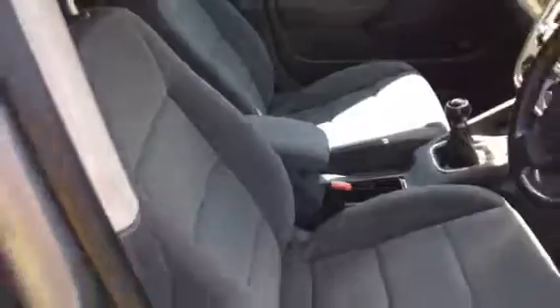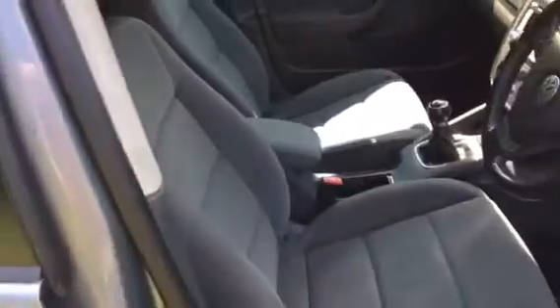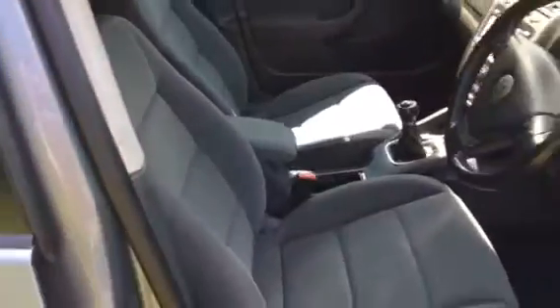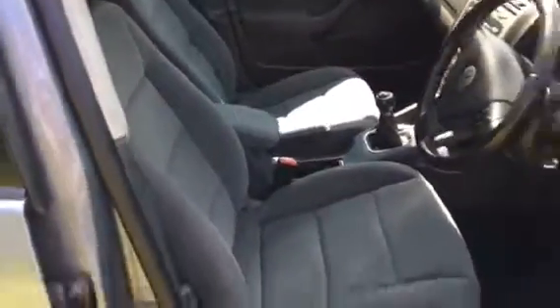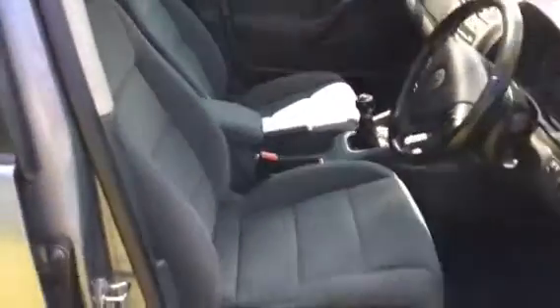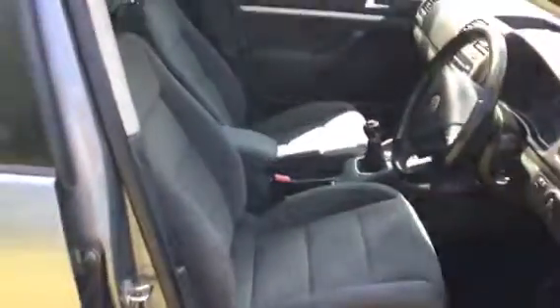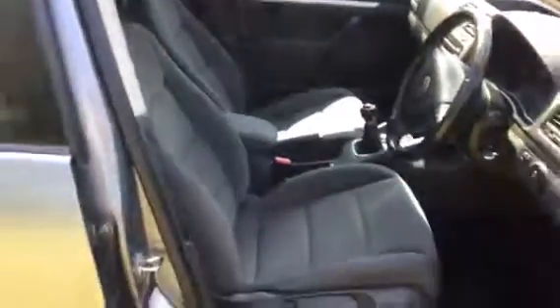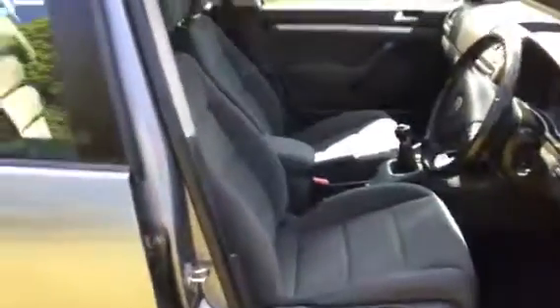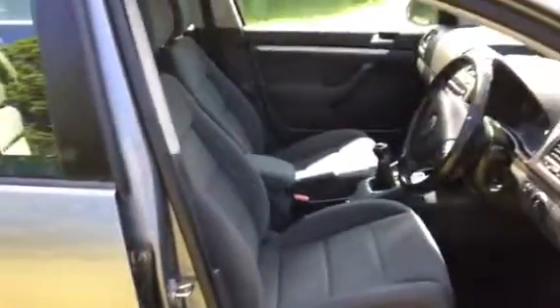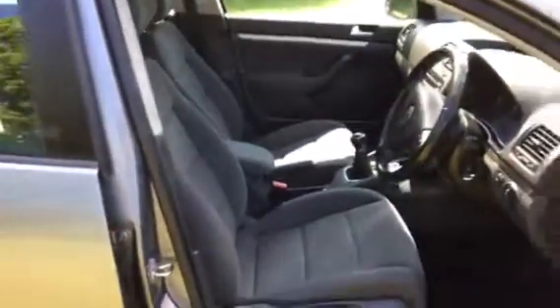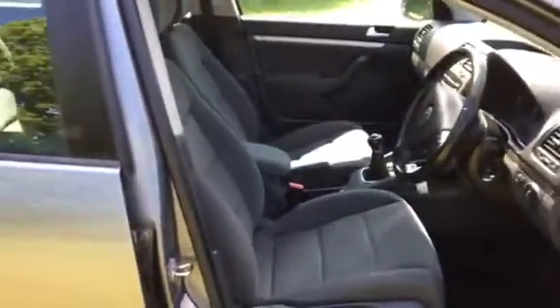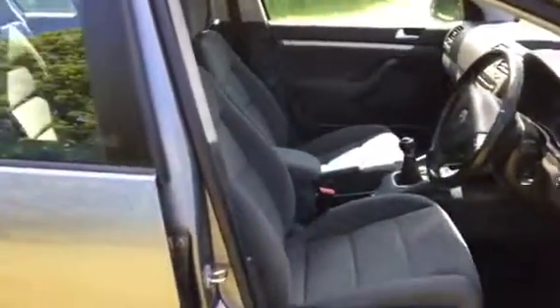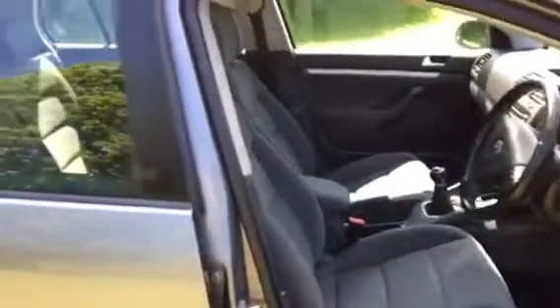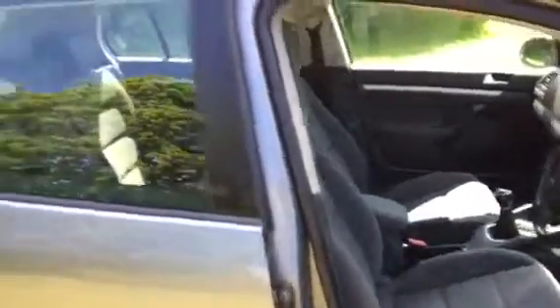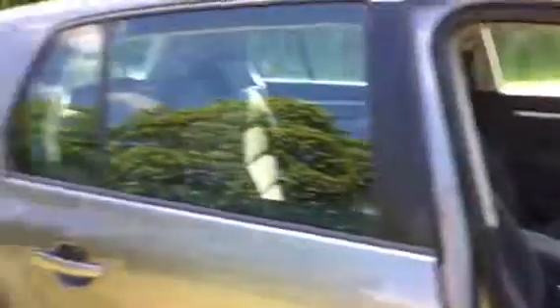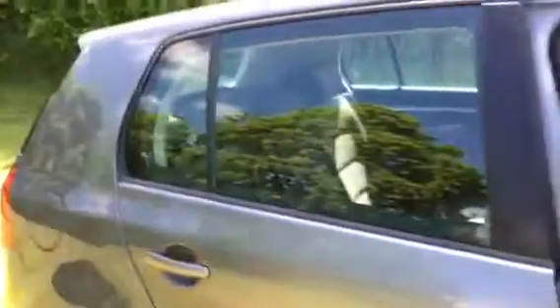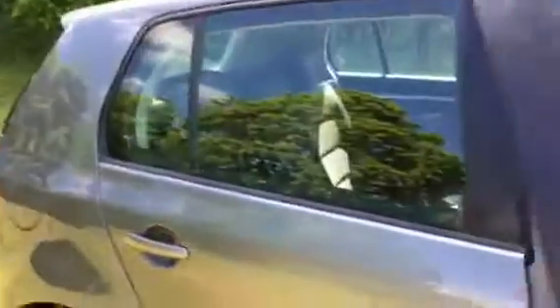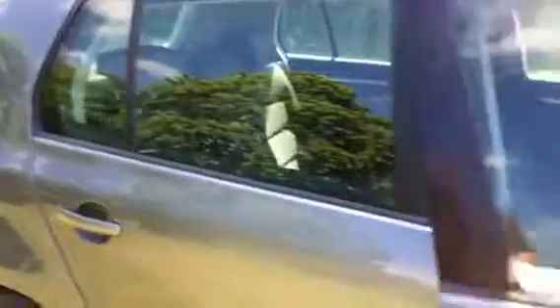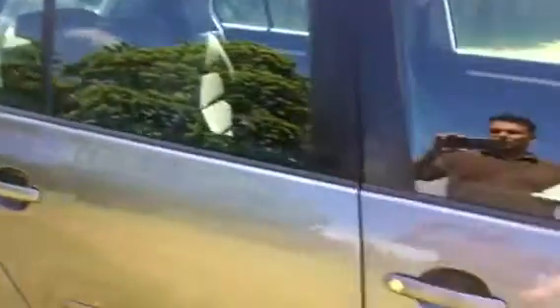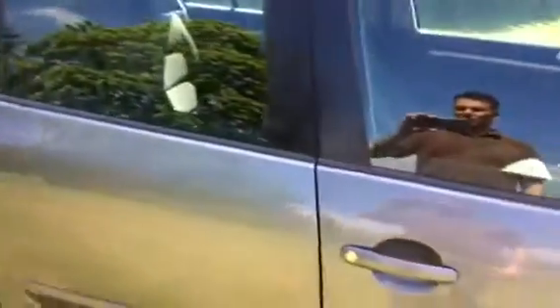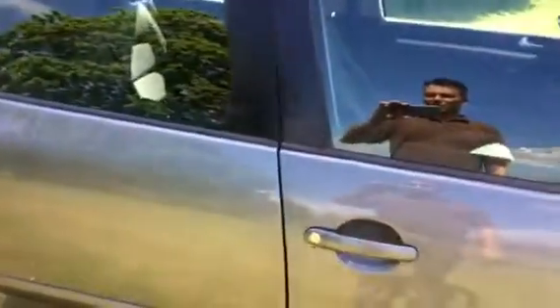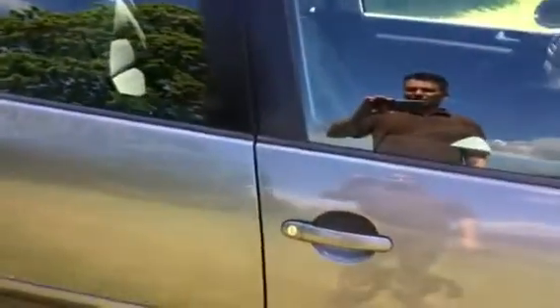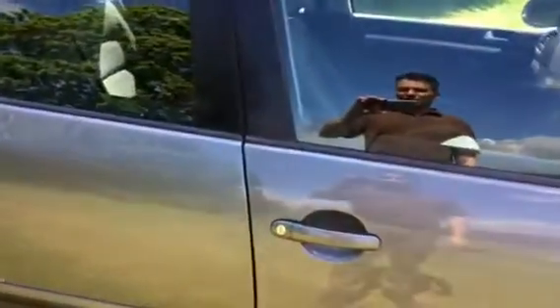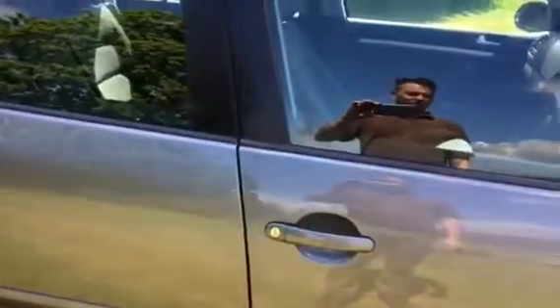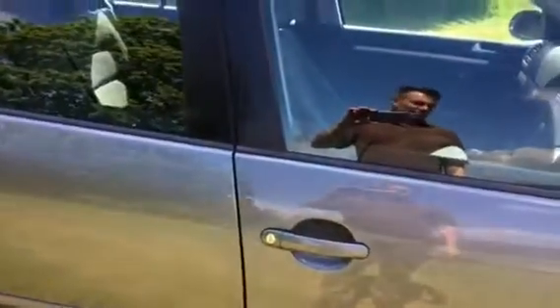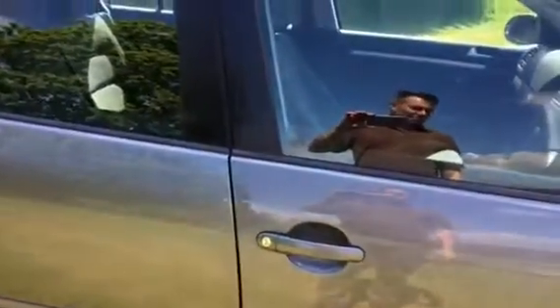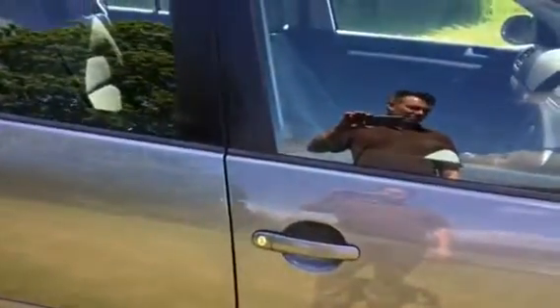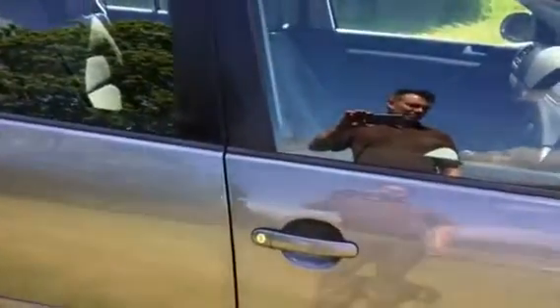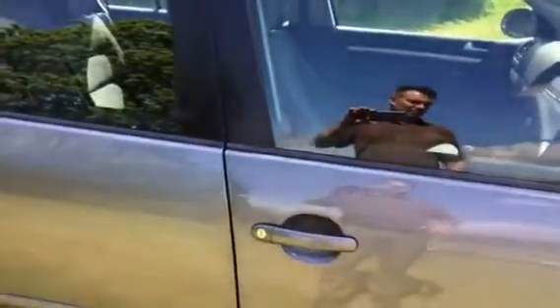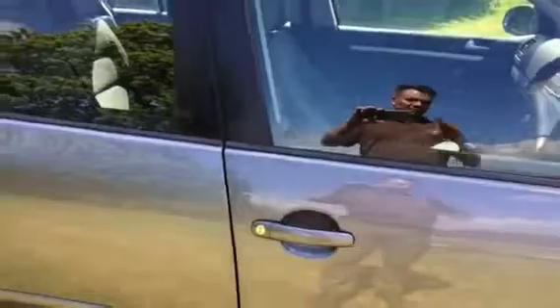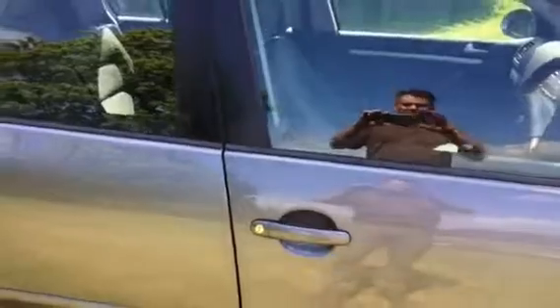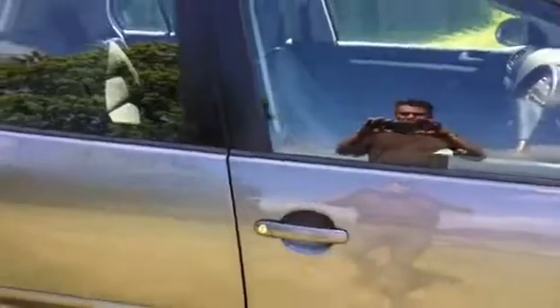Here's a nice Golf. Let's shut that door. Sounds like a Golf.